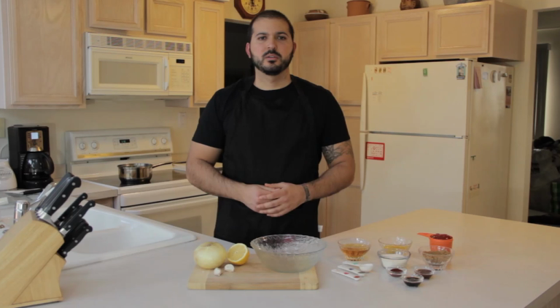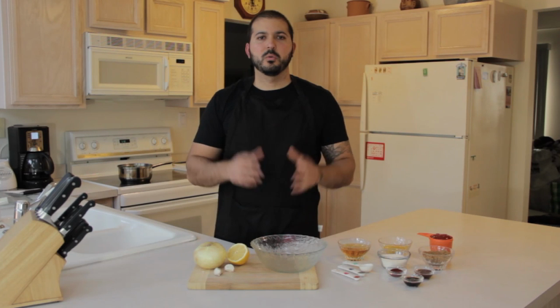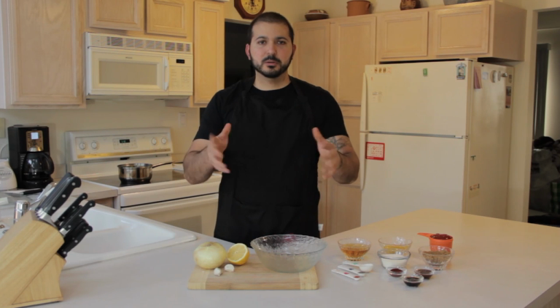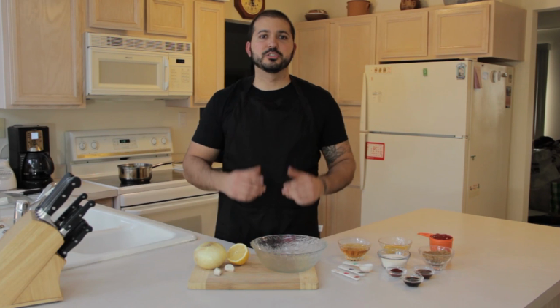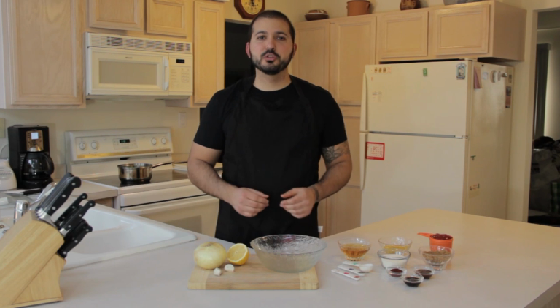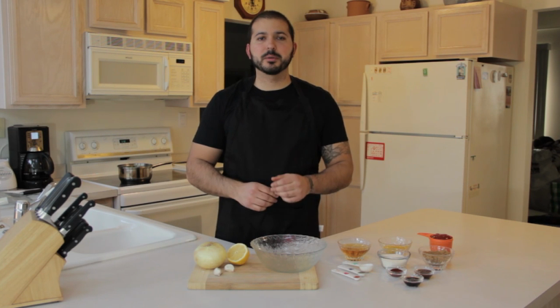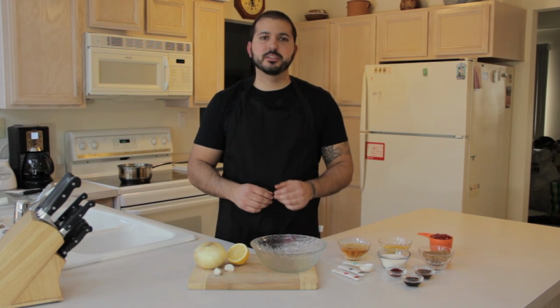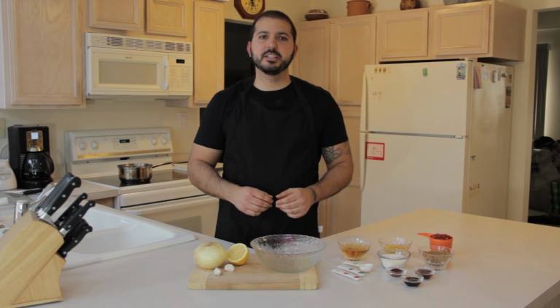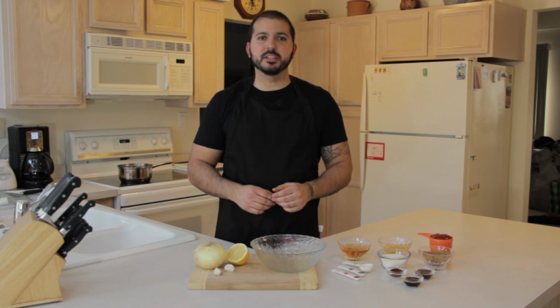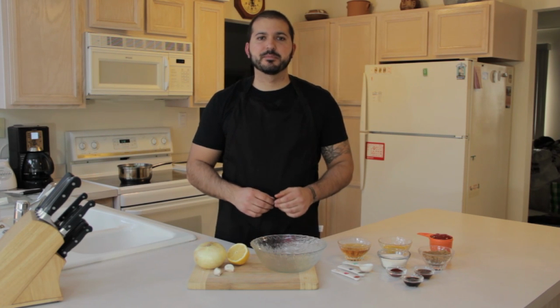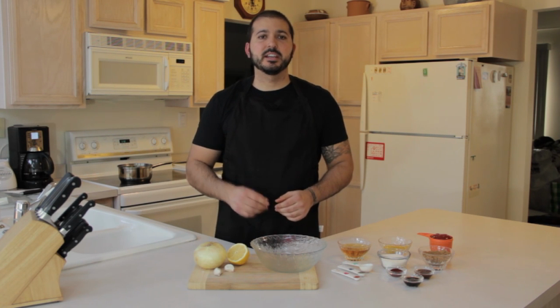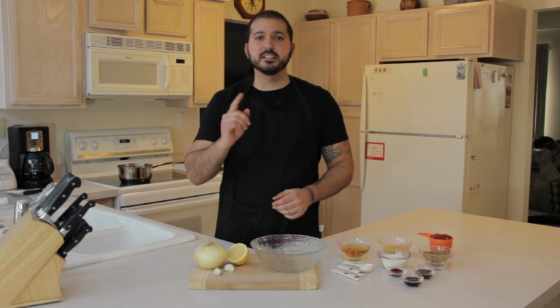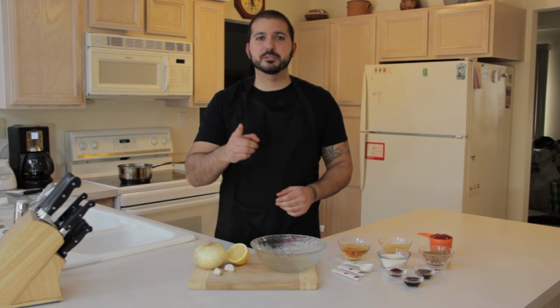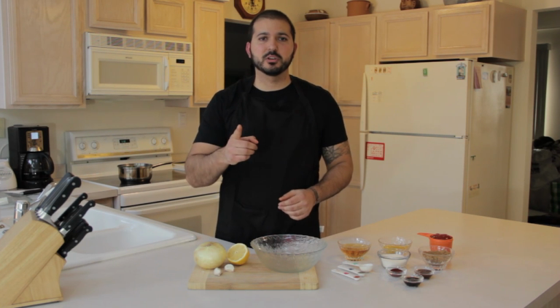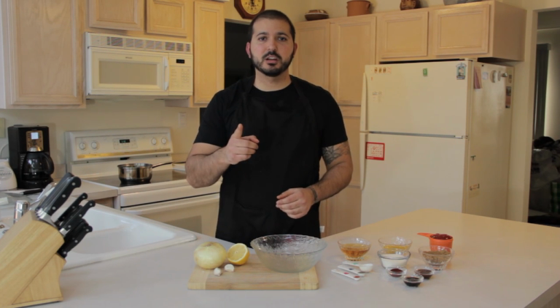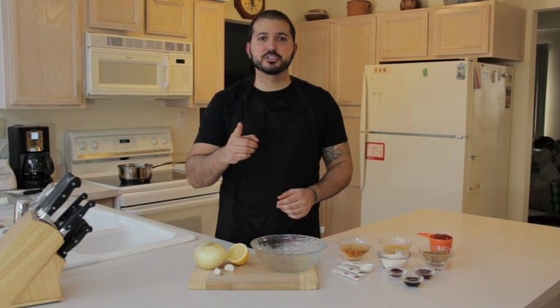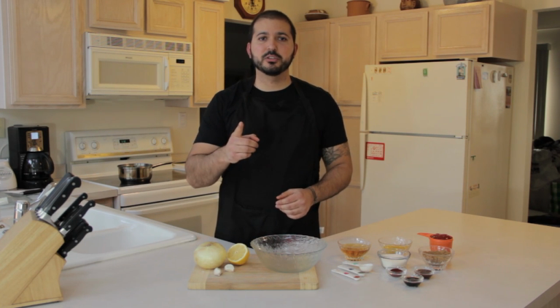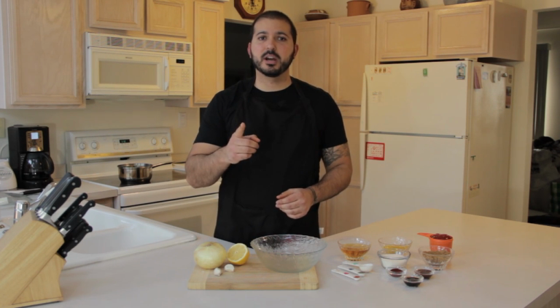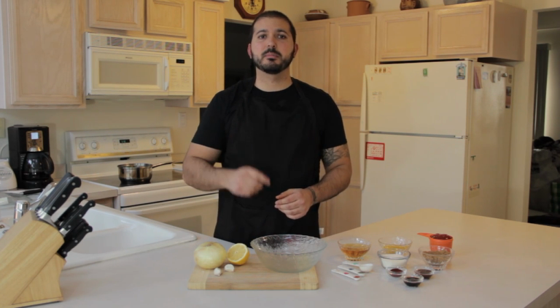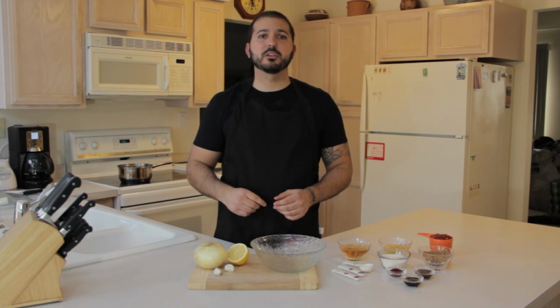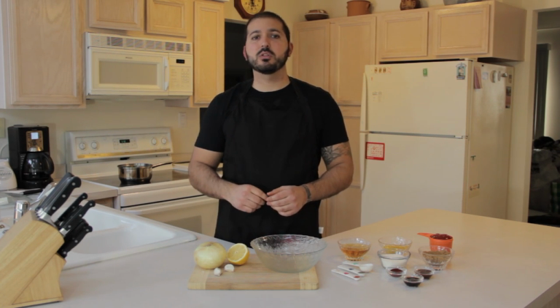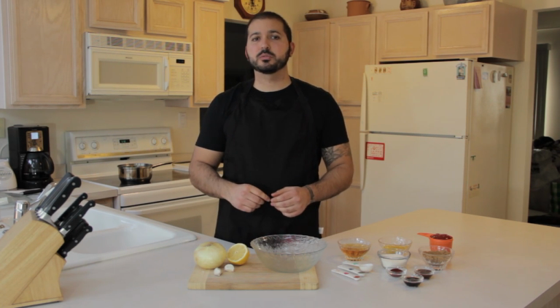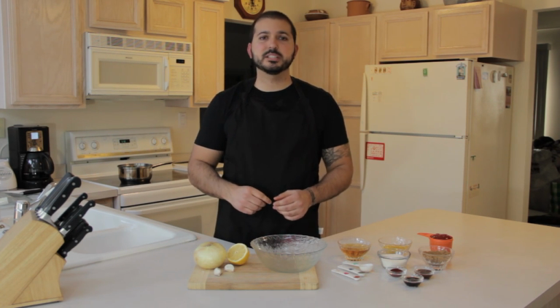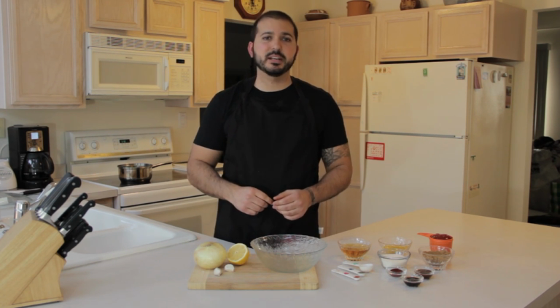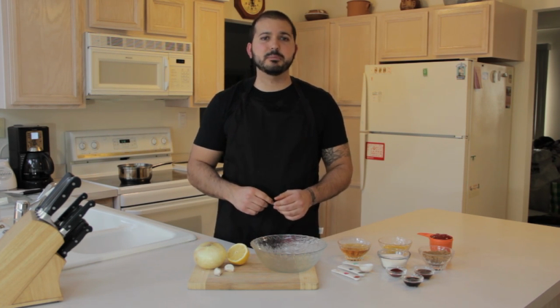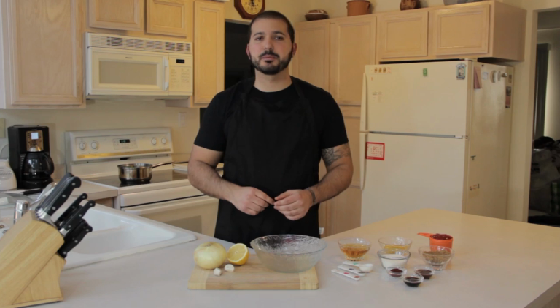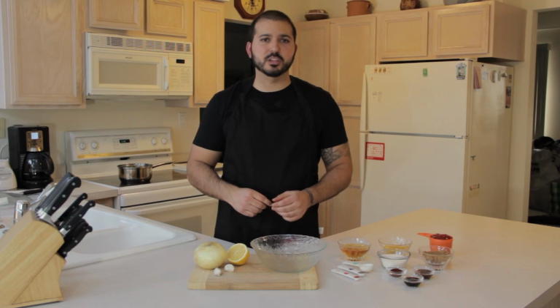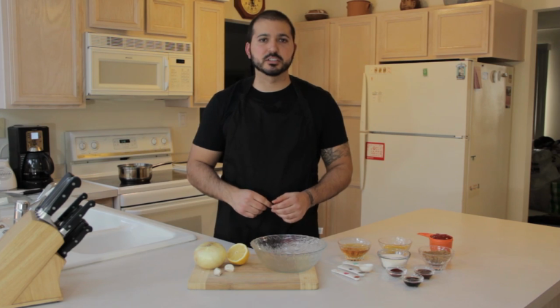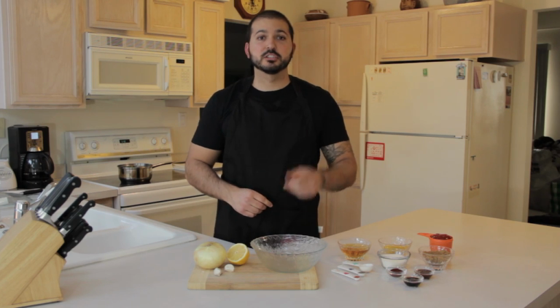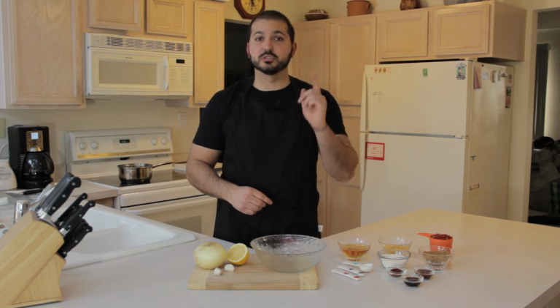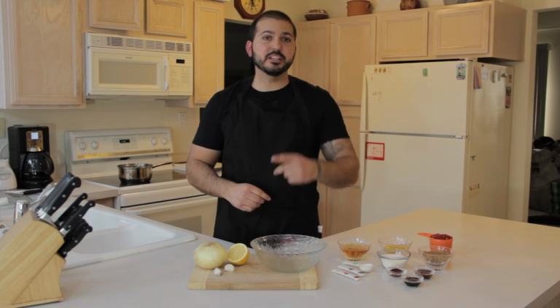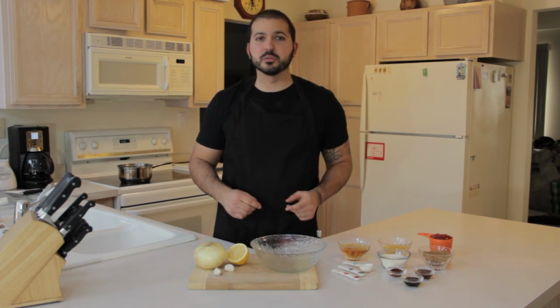Welcome to True BBQ TV. In this episode, I'm going to be showing you how to make your own sweet and spicy barbecue sauce, so stay tuned!